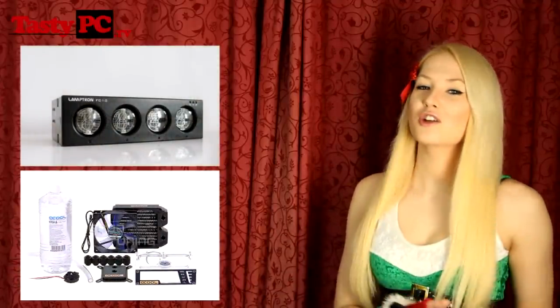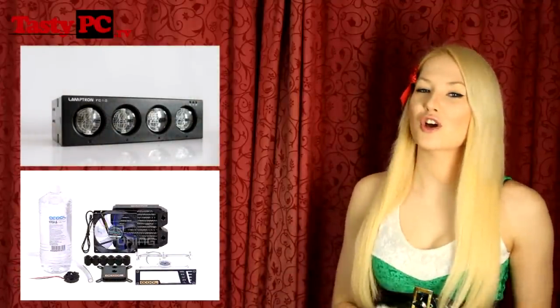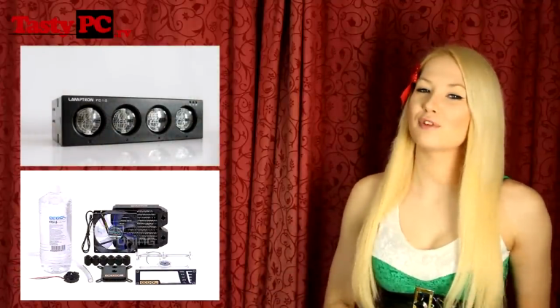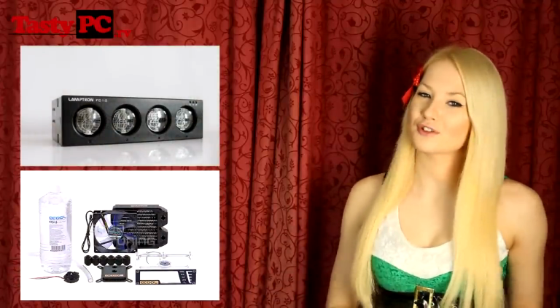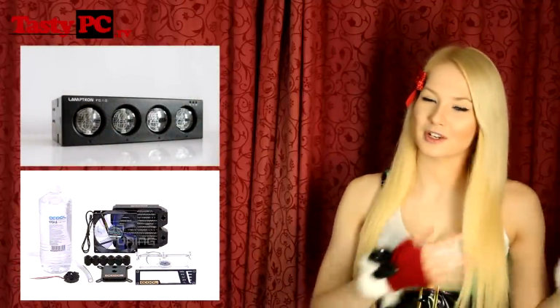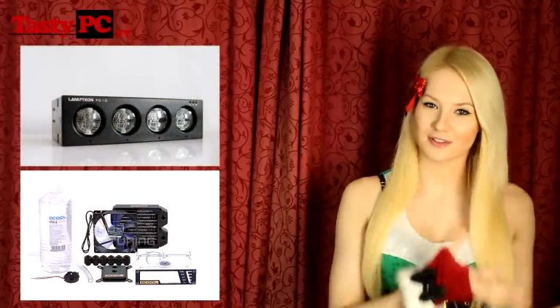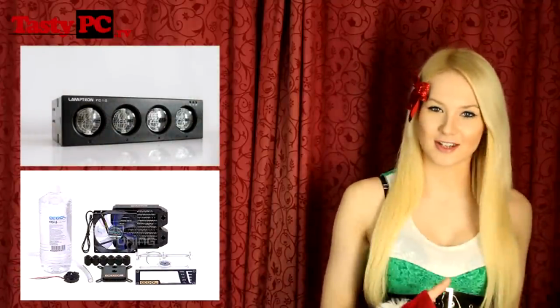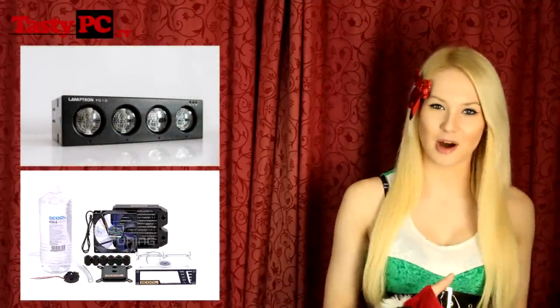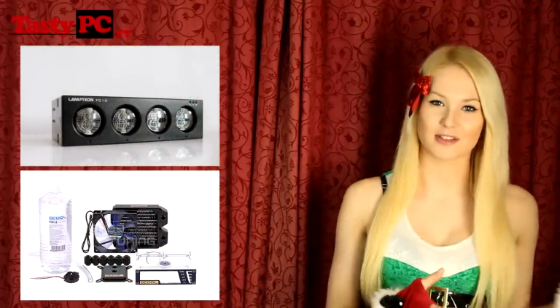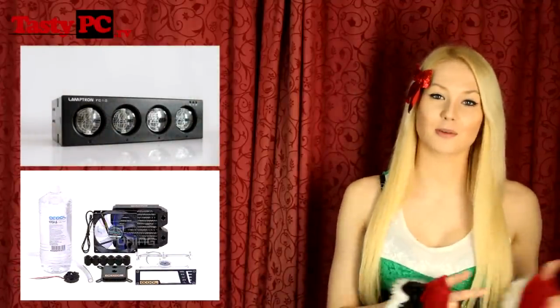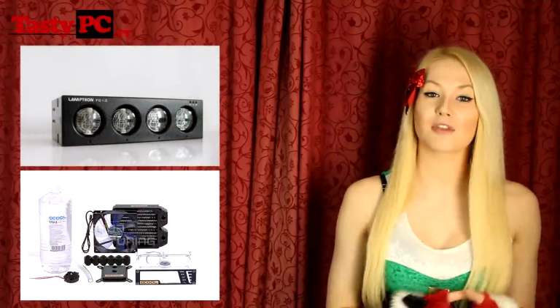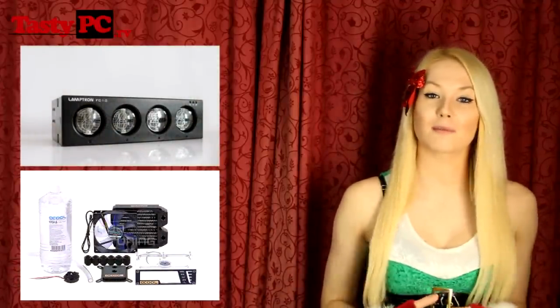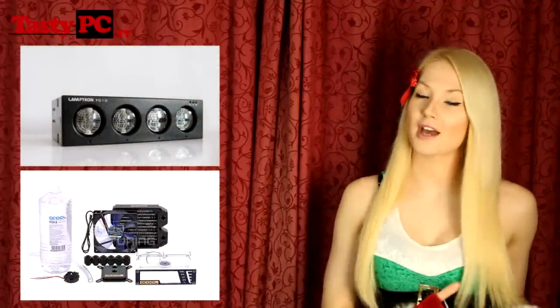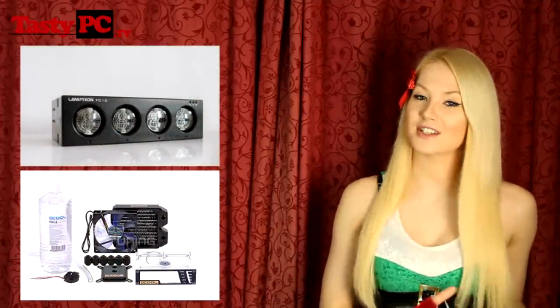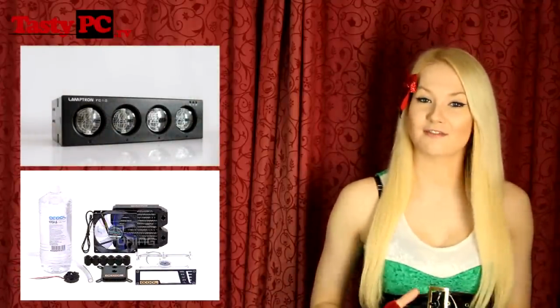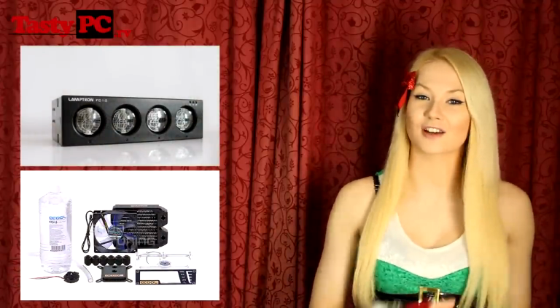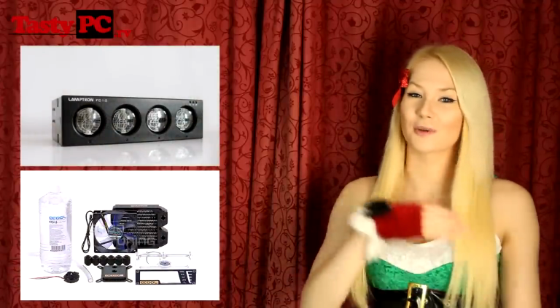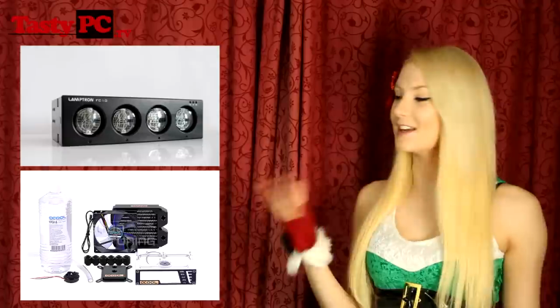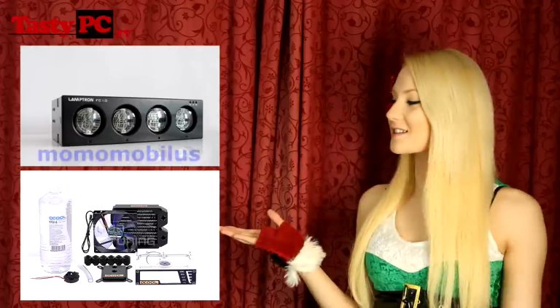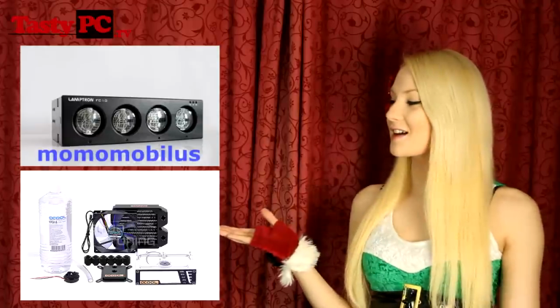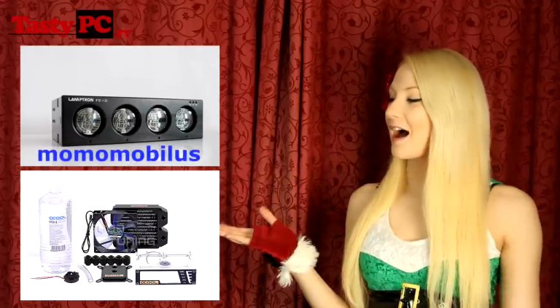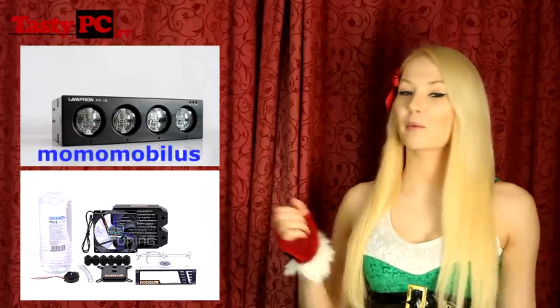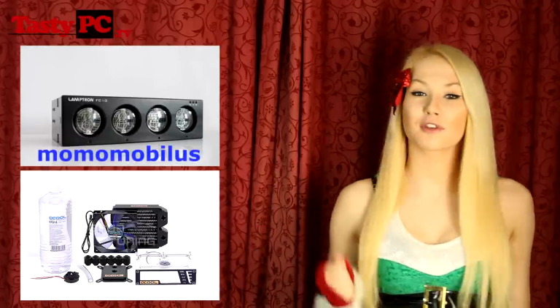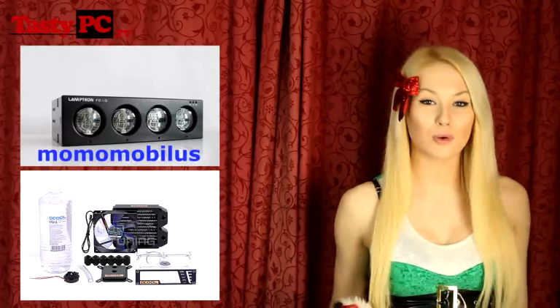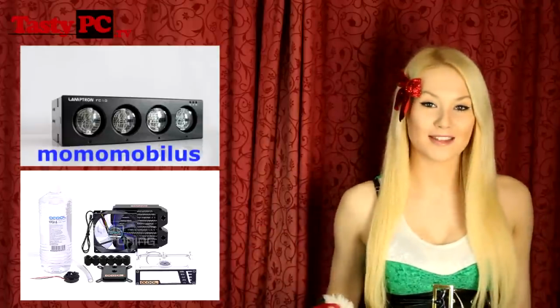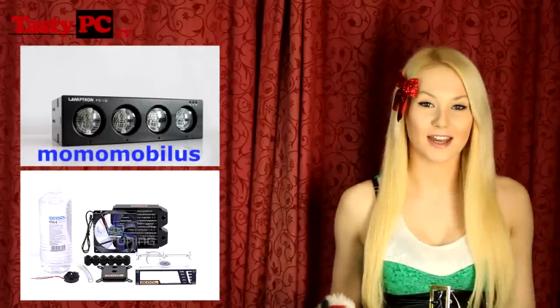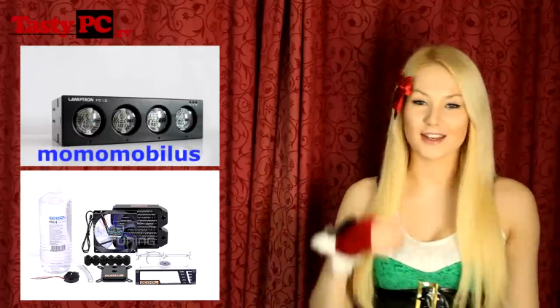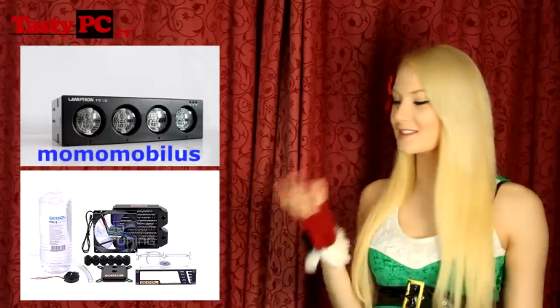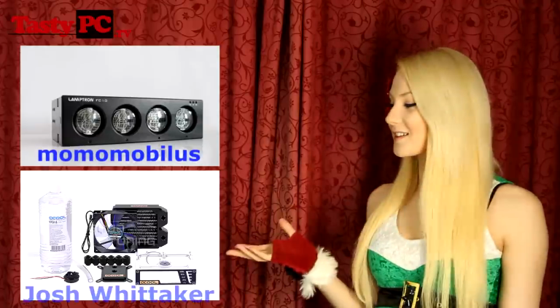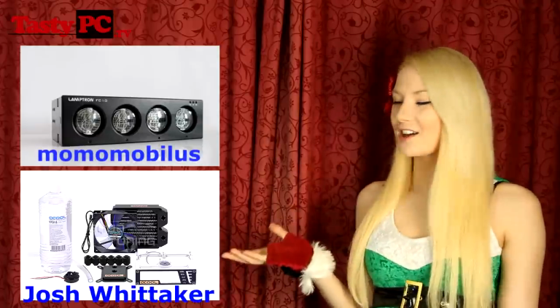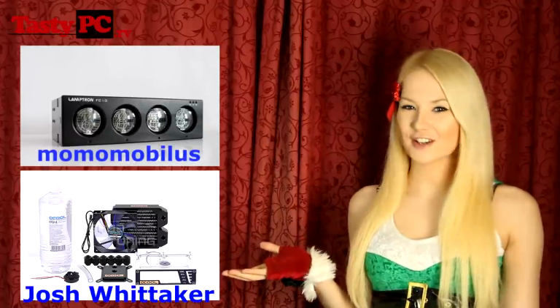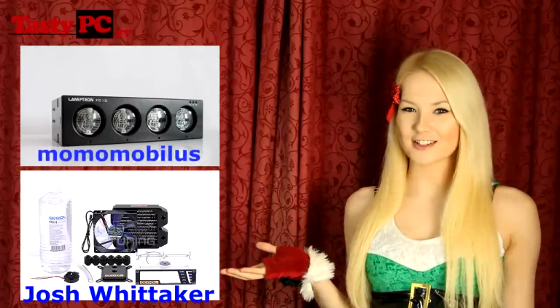Moving on to the winners of yesterday's prizes — the winner of the Lamptron FC10 fan controller is announced, as is the winner of the Cool Answer Kit. So congratulations to both winners!